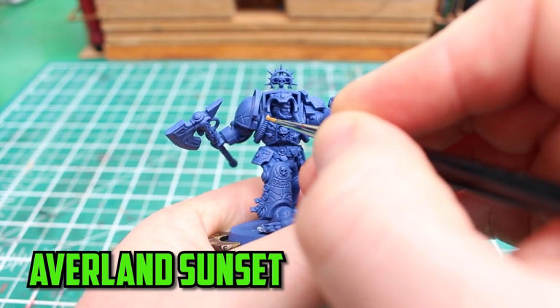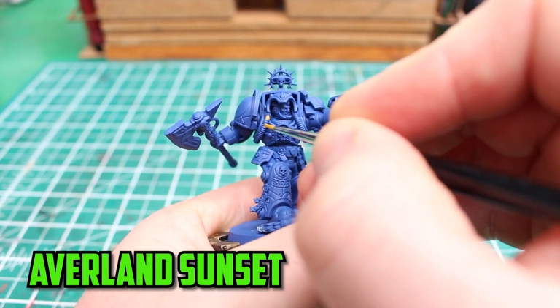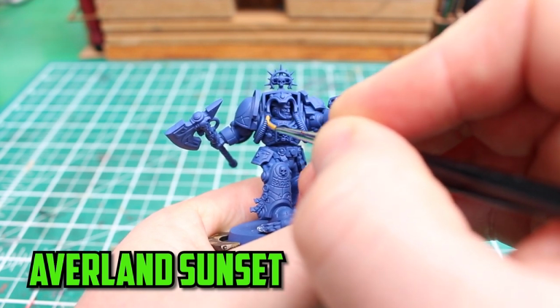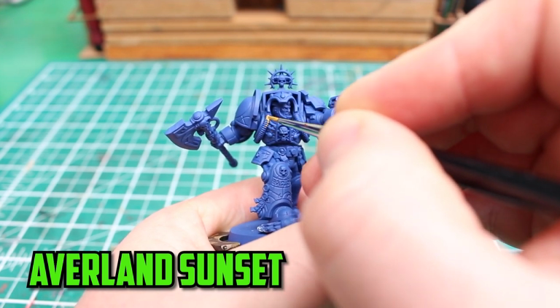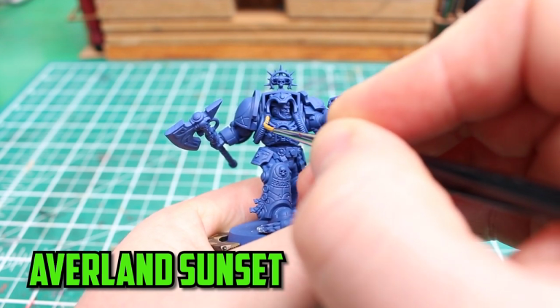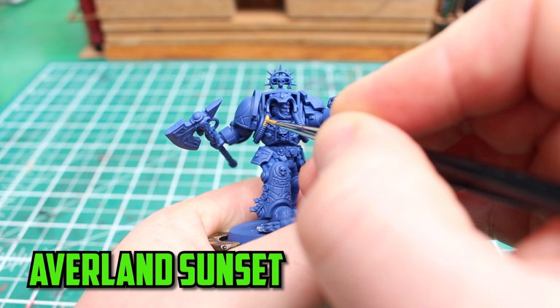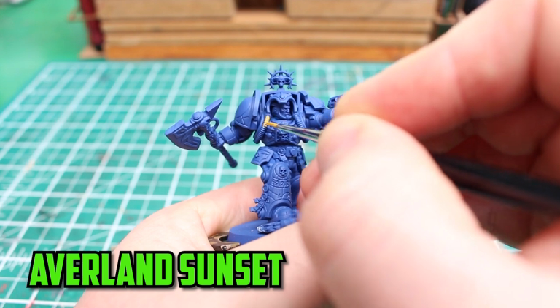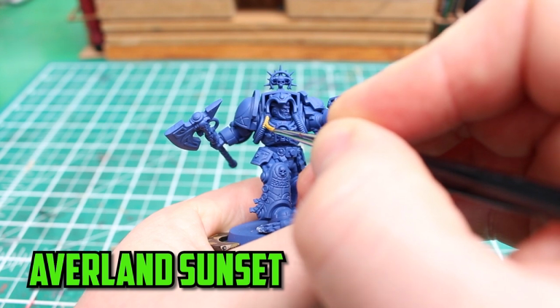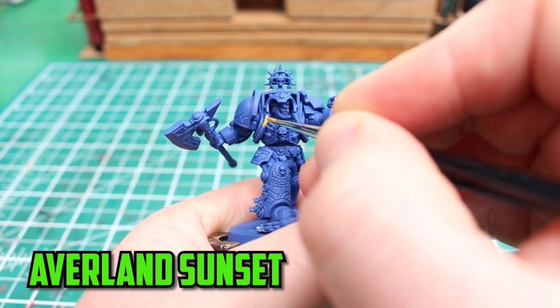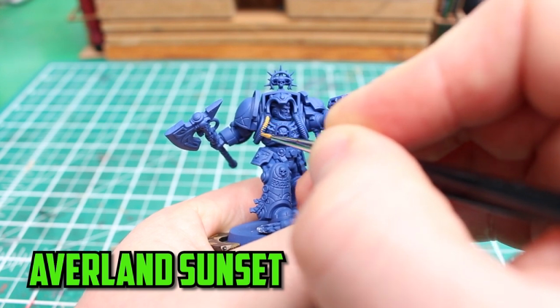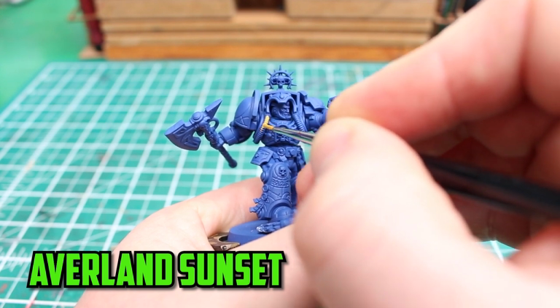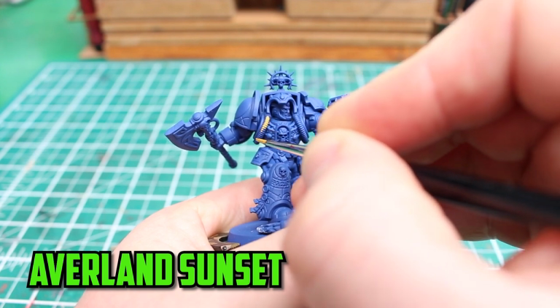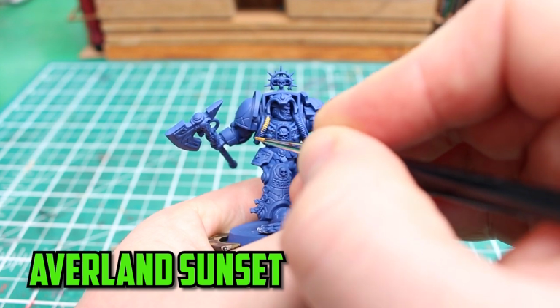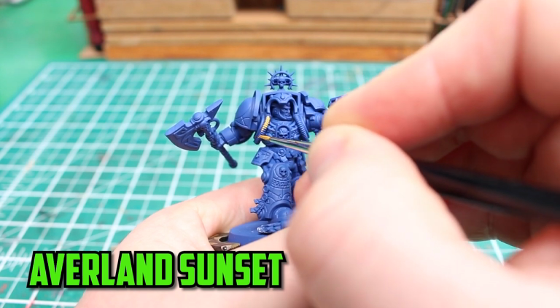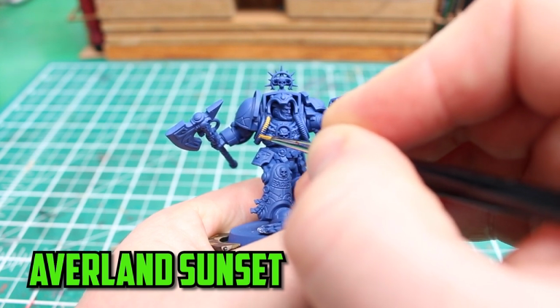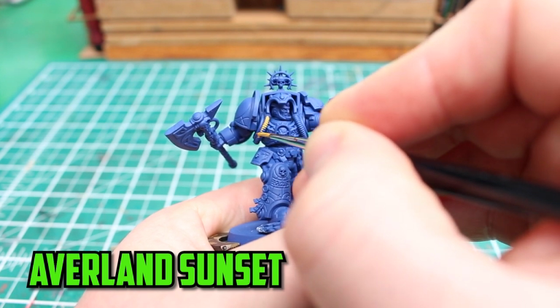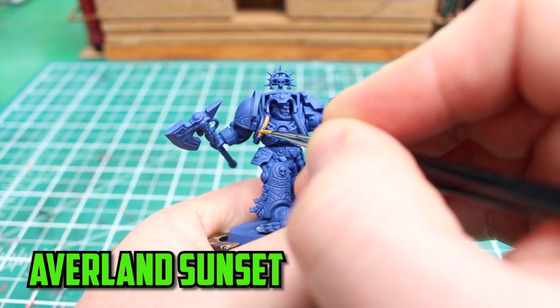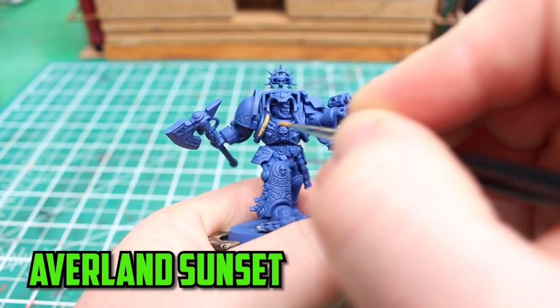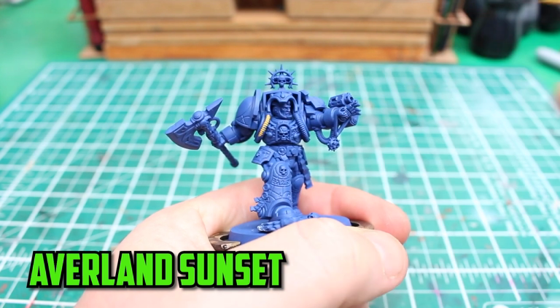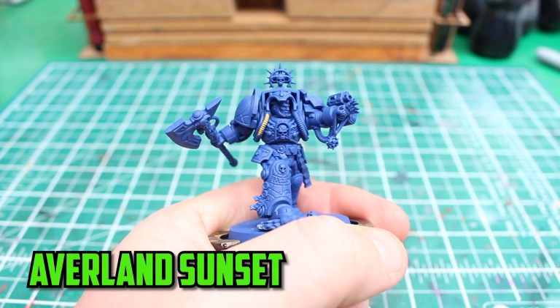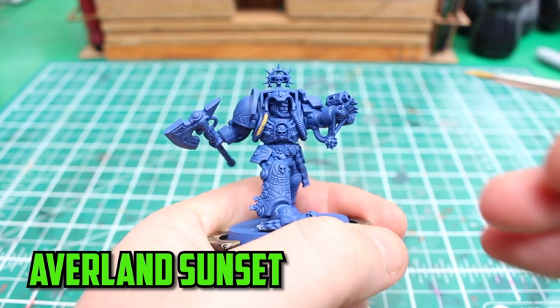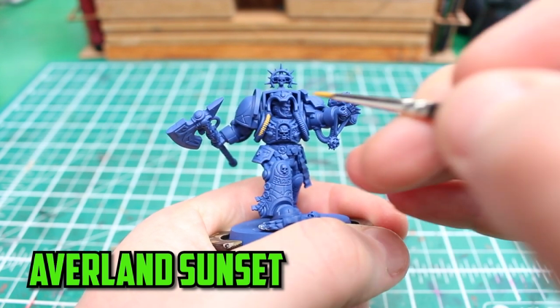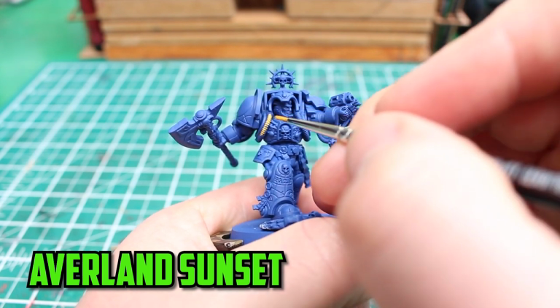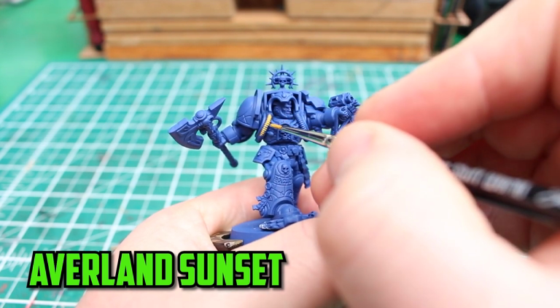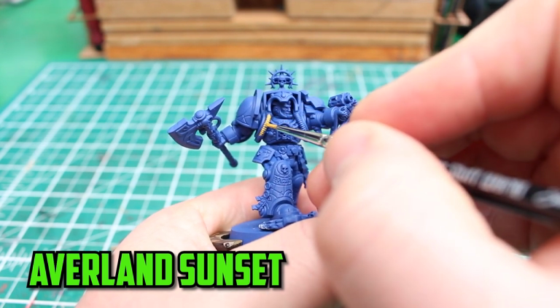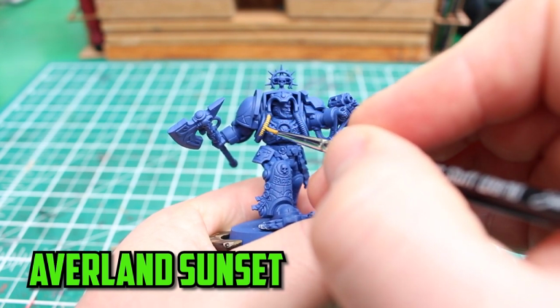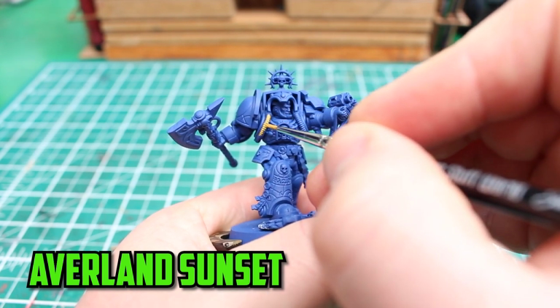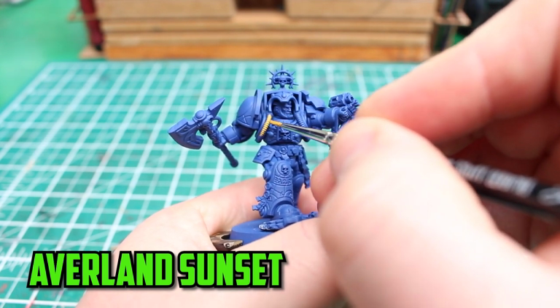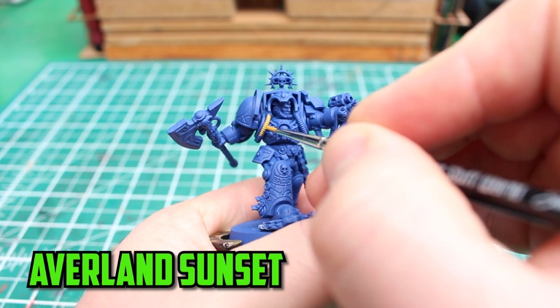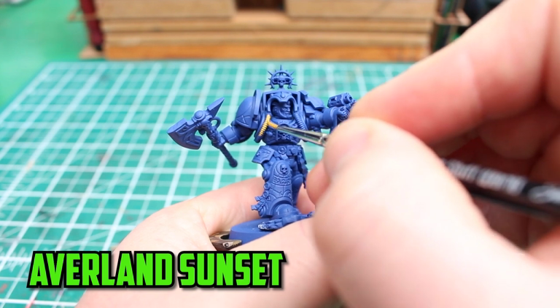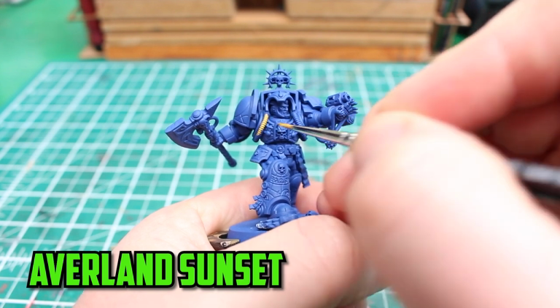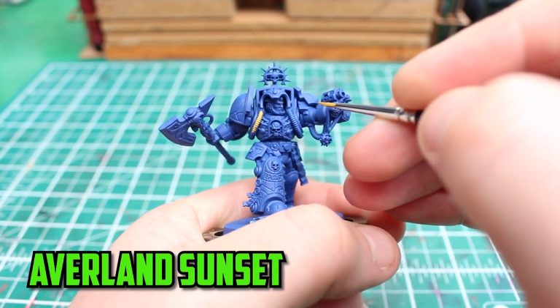So I took two of the Rippers from the Ripper swarms that were in the Leviathan box, and I want one on the base and have it look like he's catching the other one.